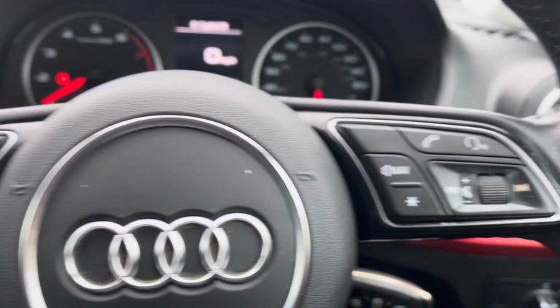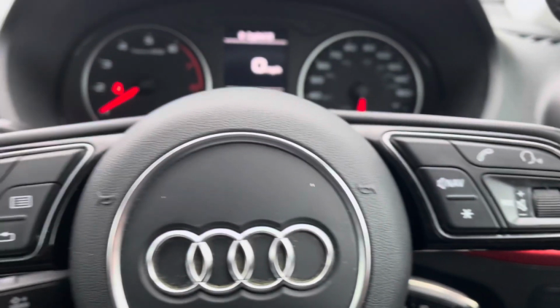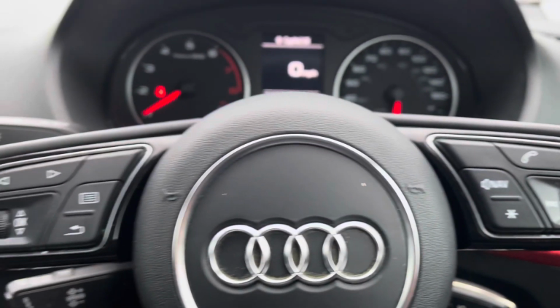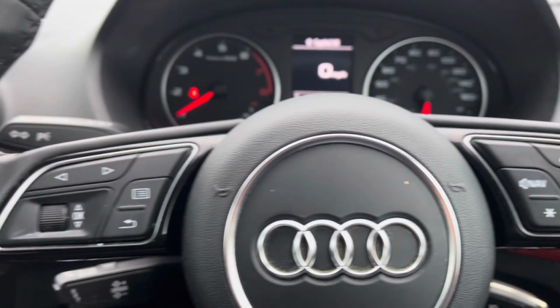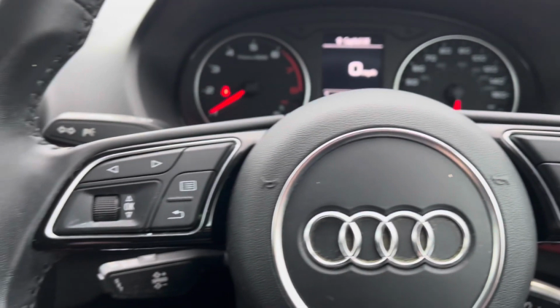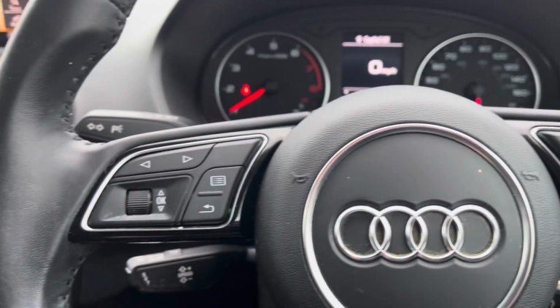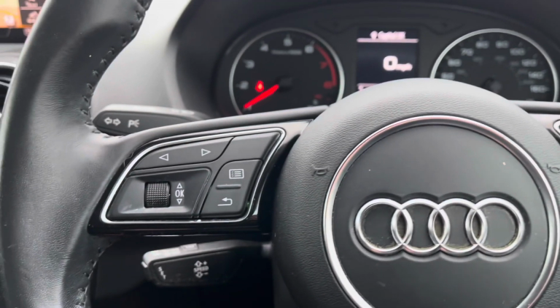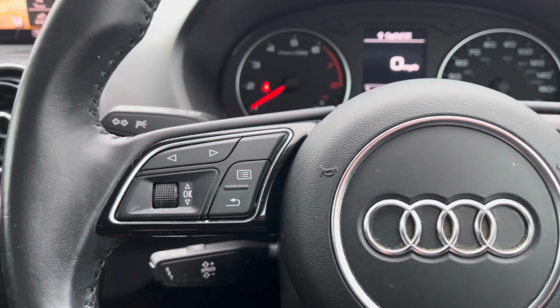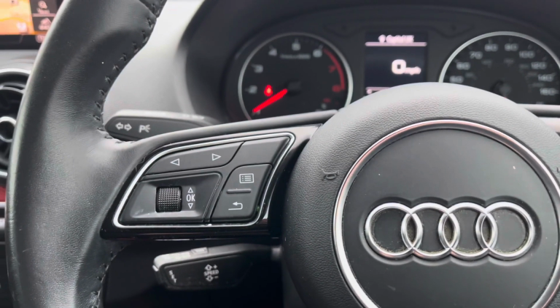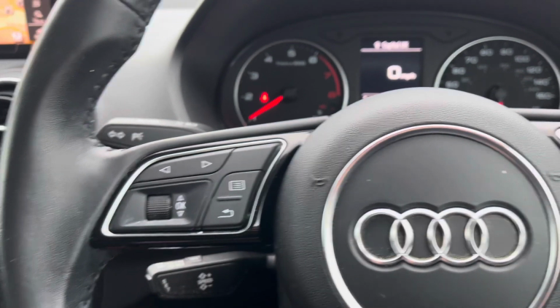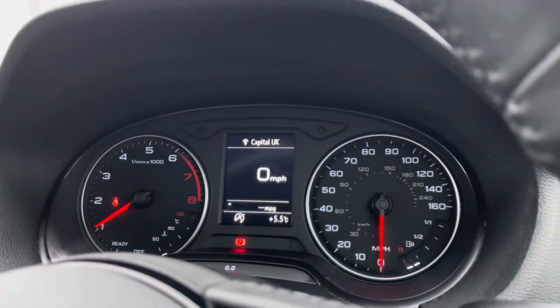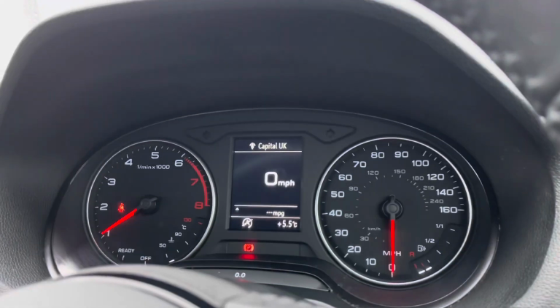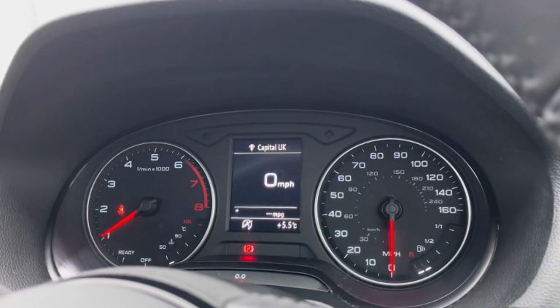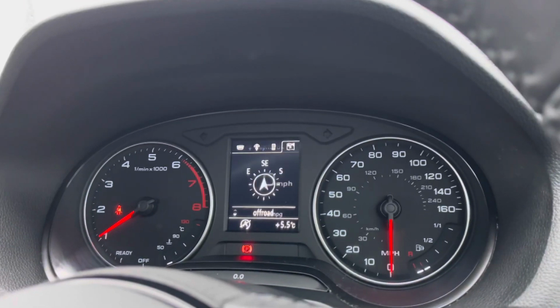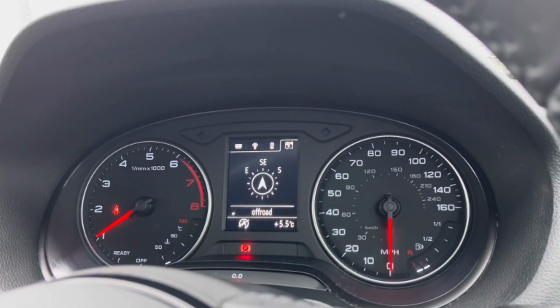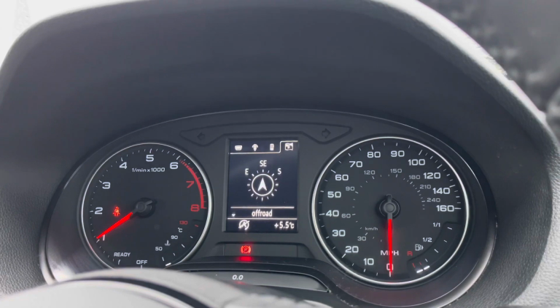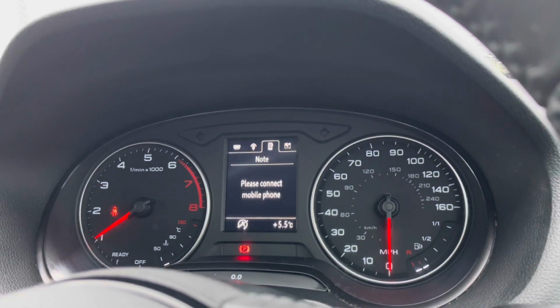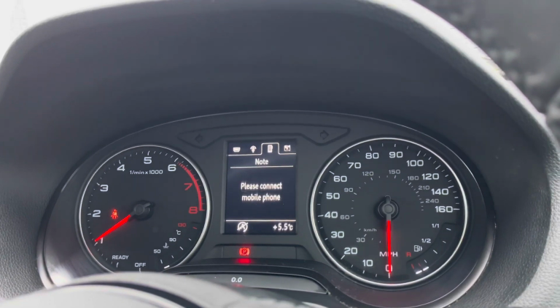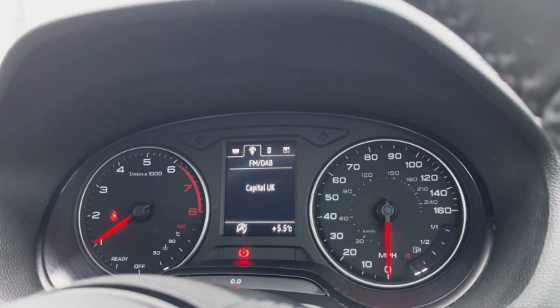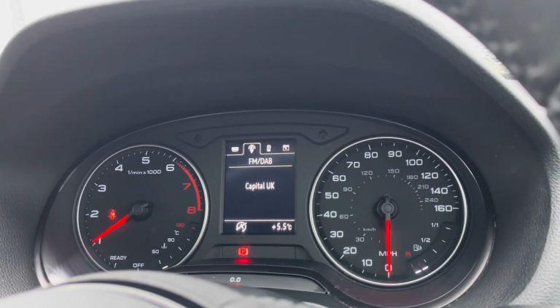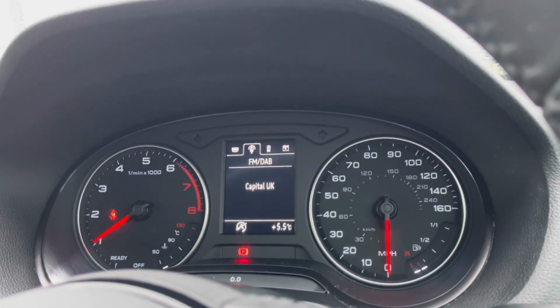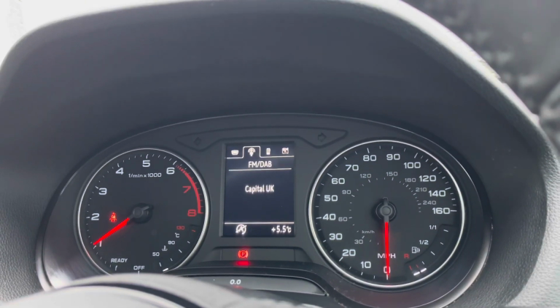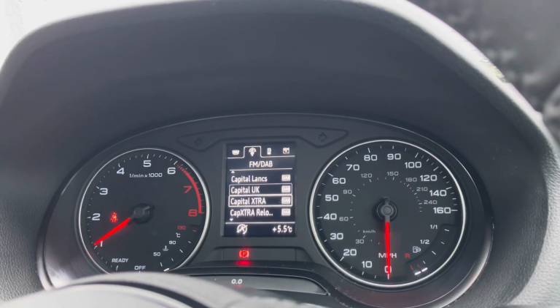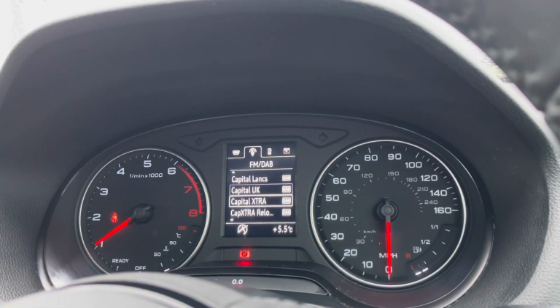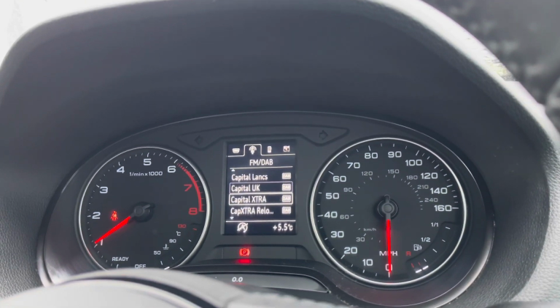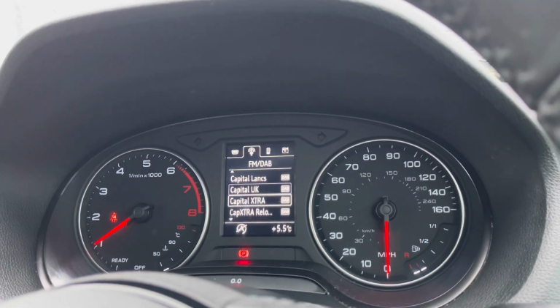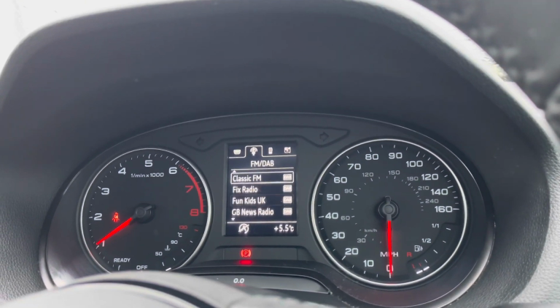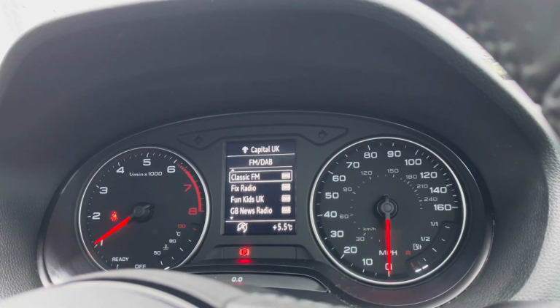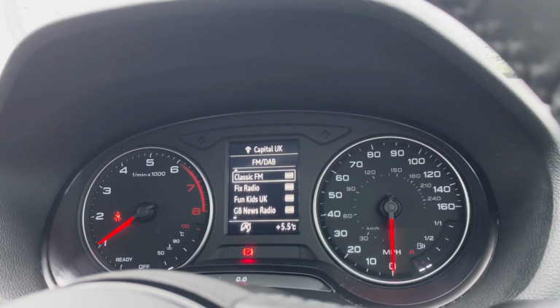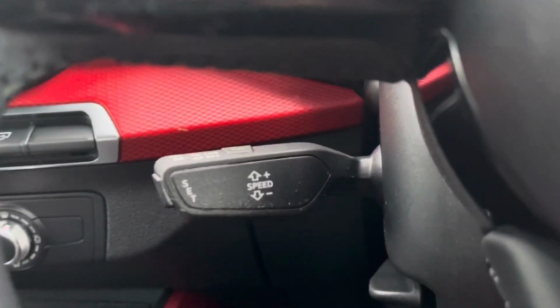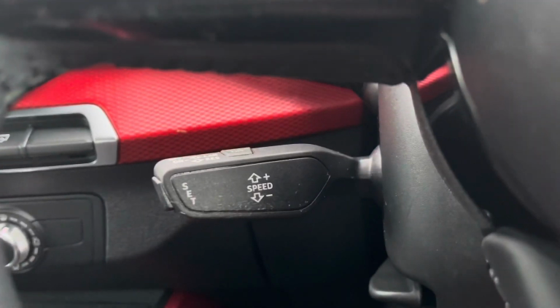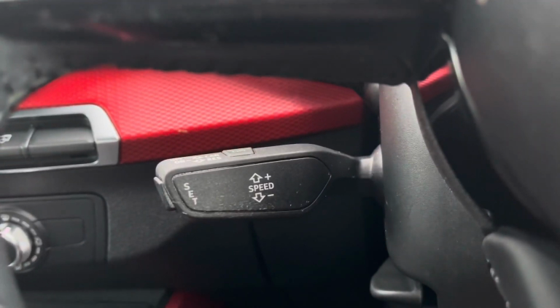The multifunctional steering wheel is really handy as it controls the cockpit, which is a really good digital display that adds a customizable effect.